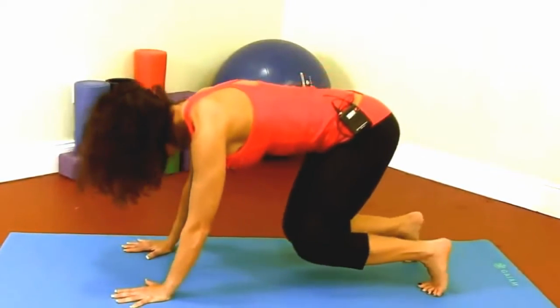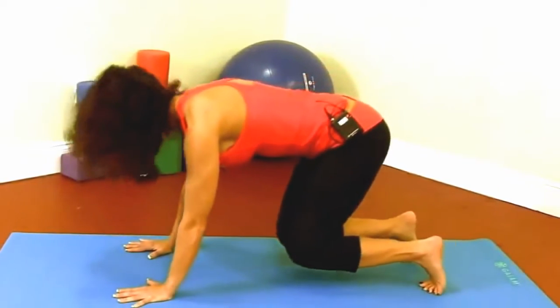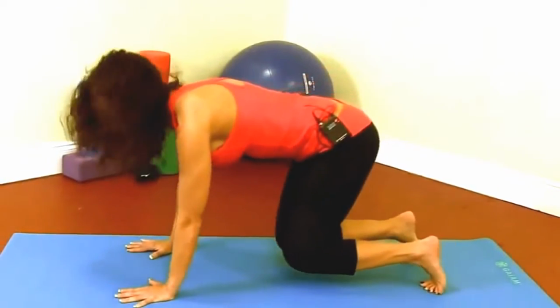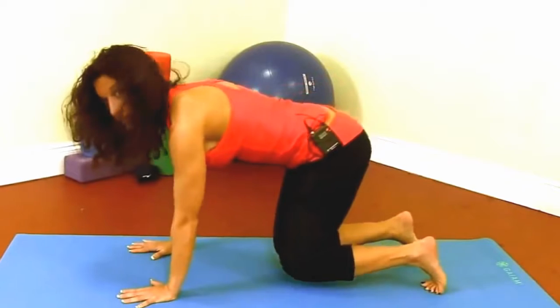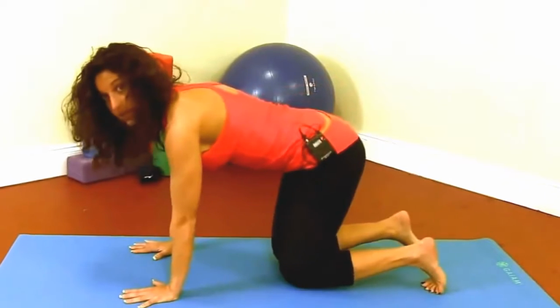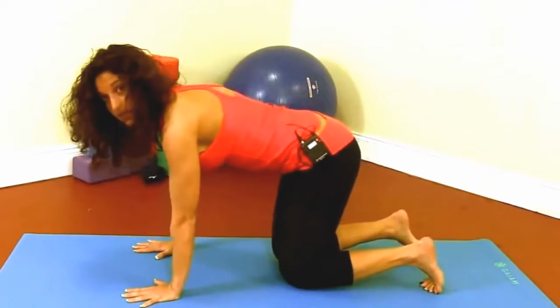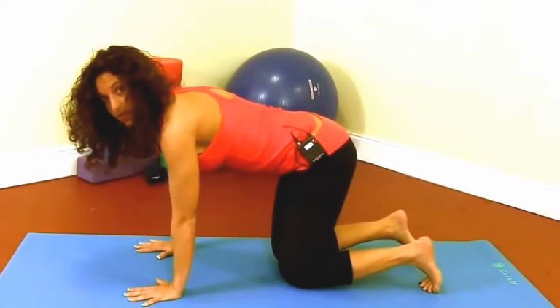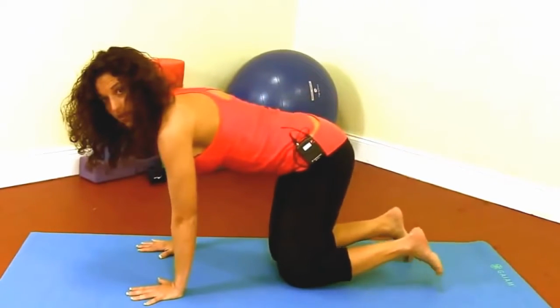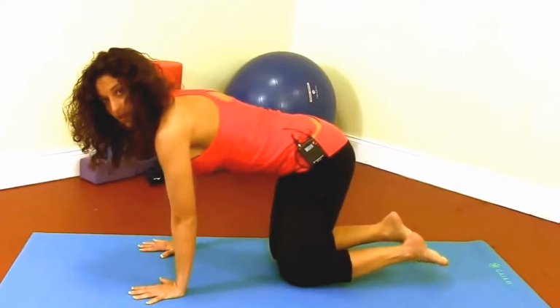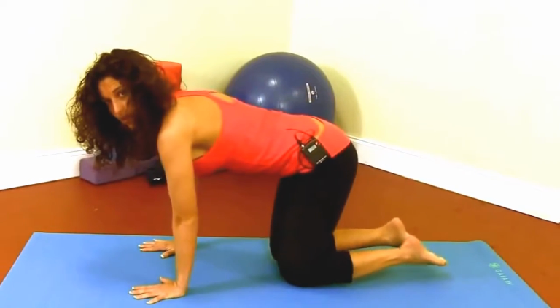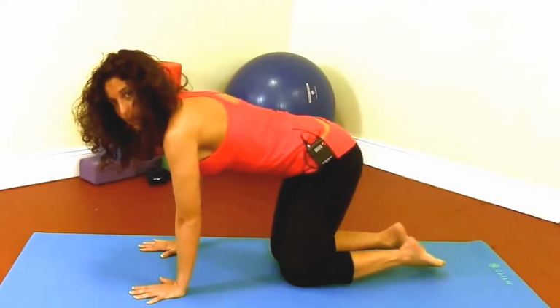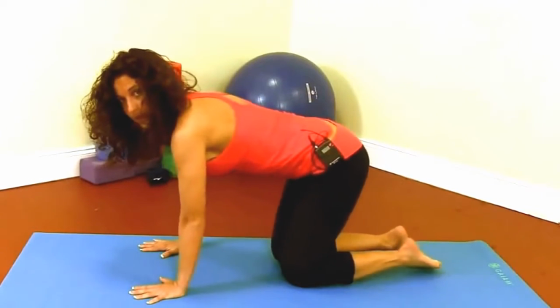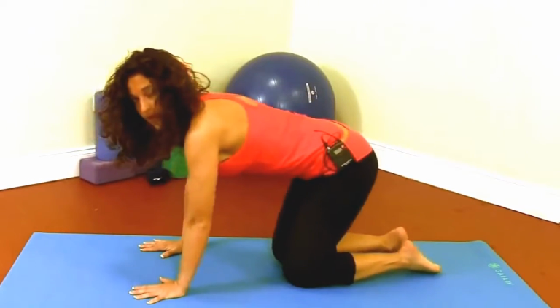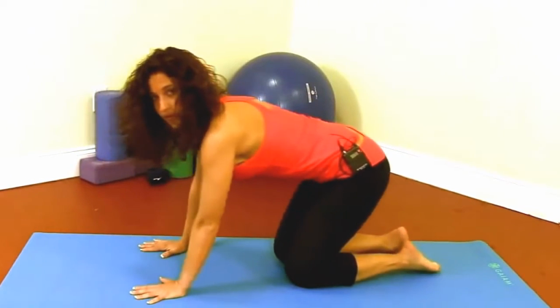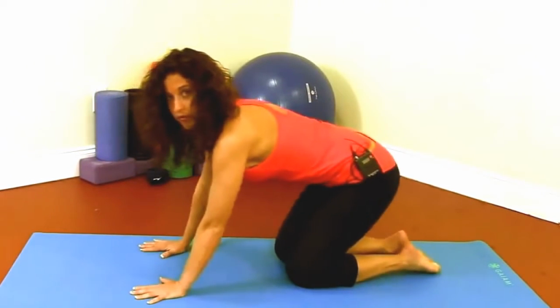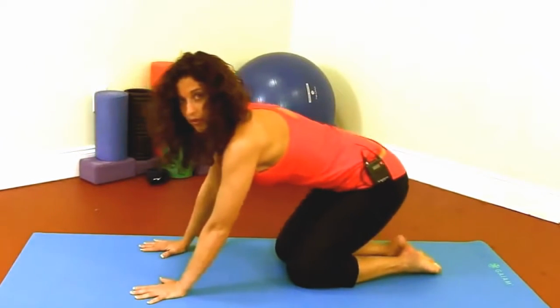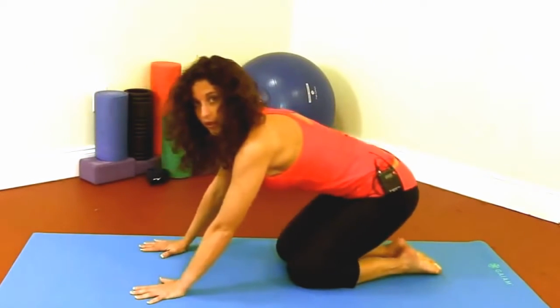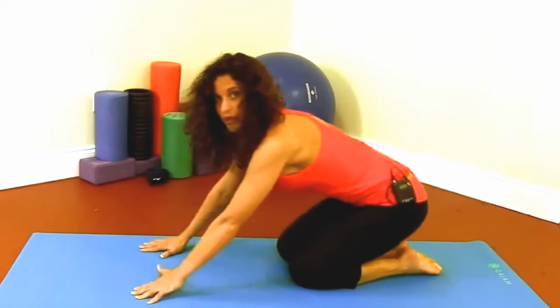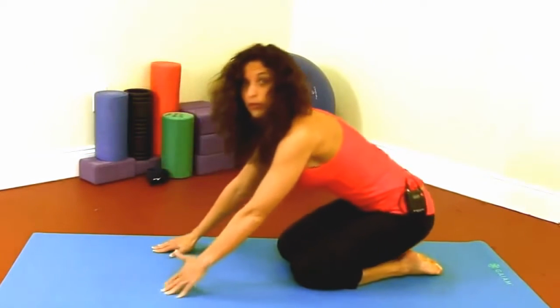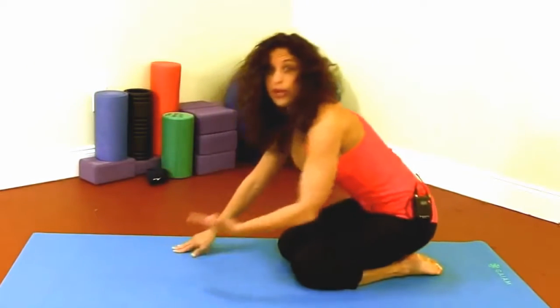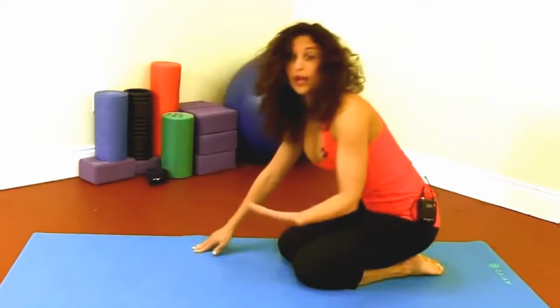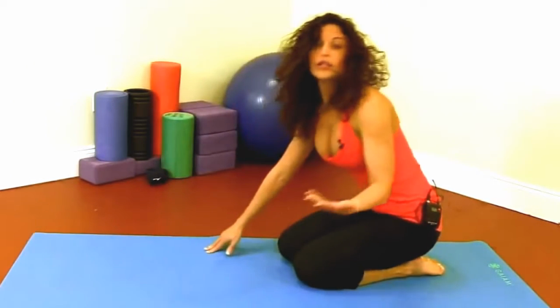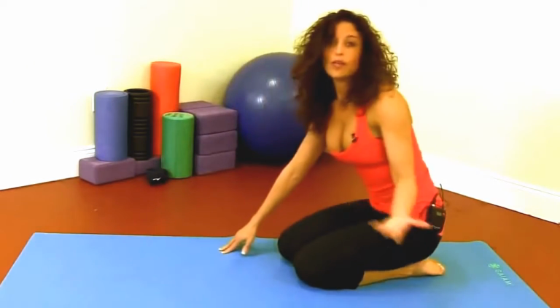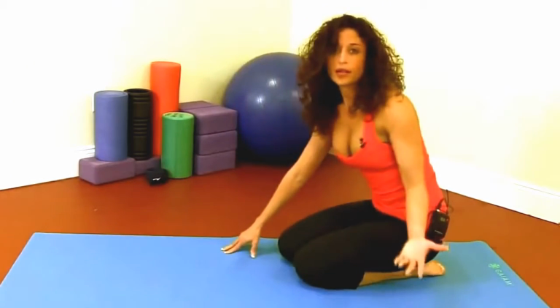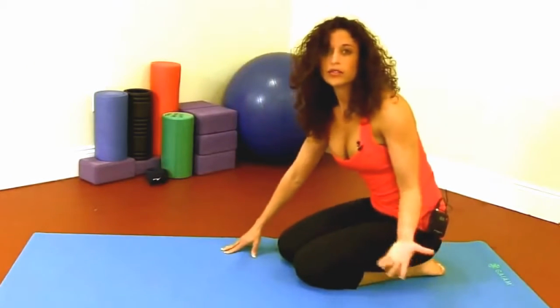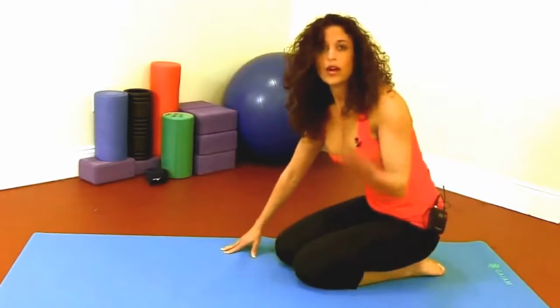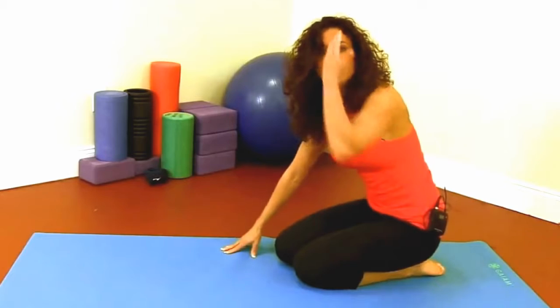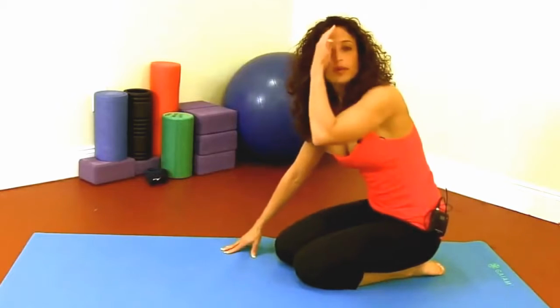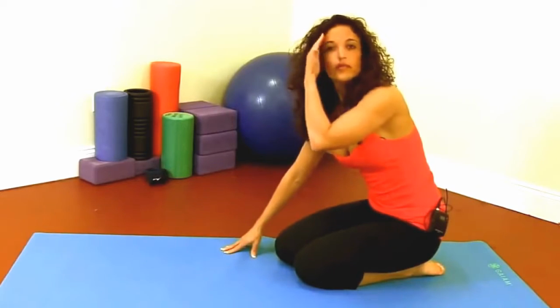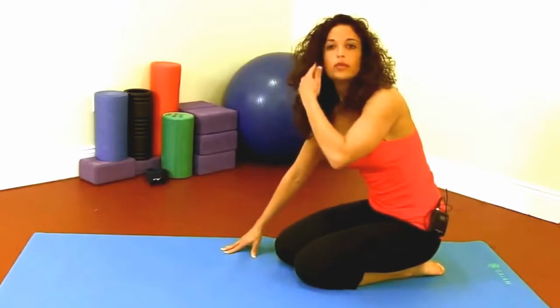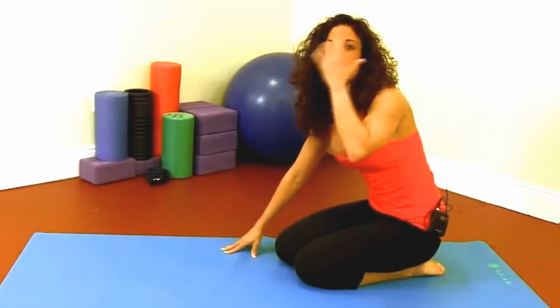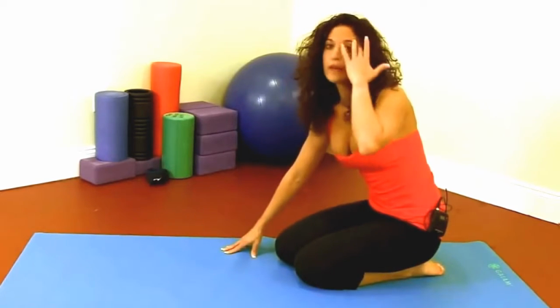And lower the knees. Come back down. And you can go back into Child's Pose if you would like.